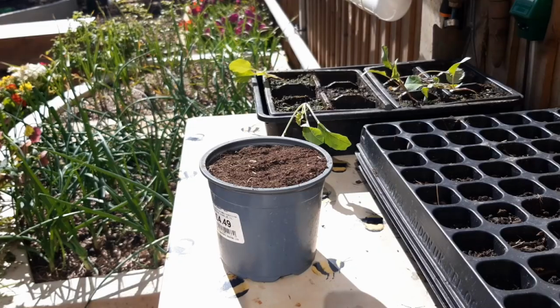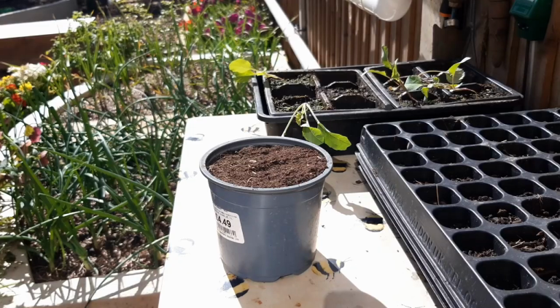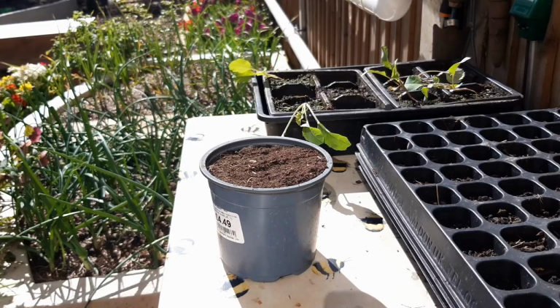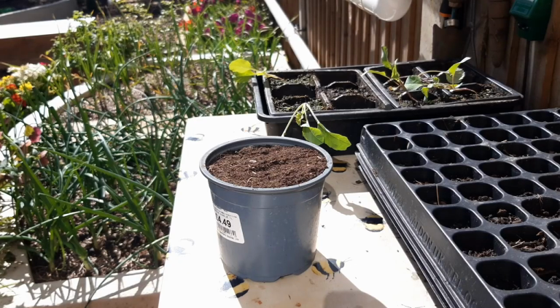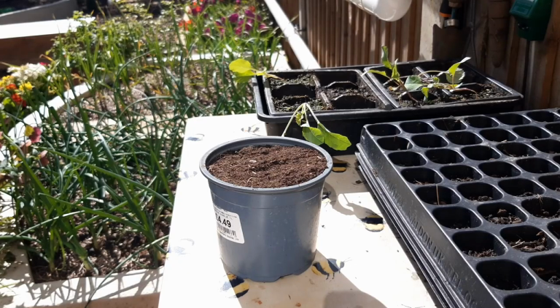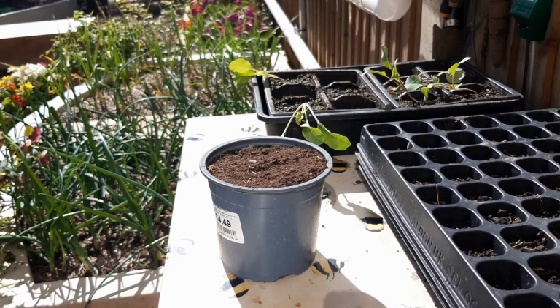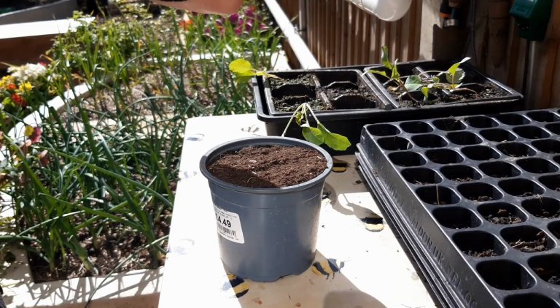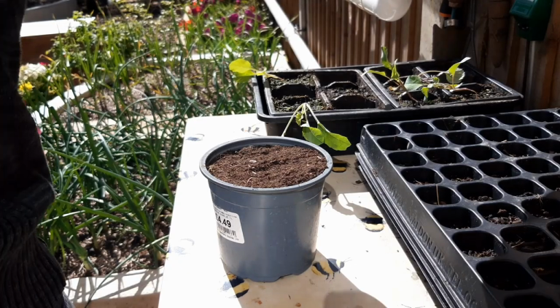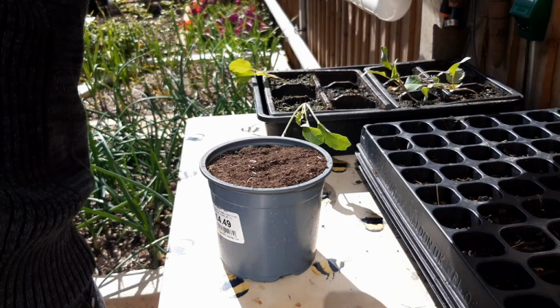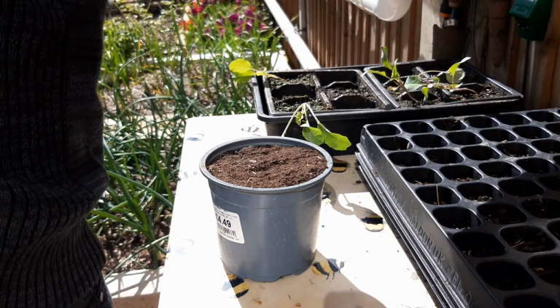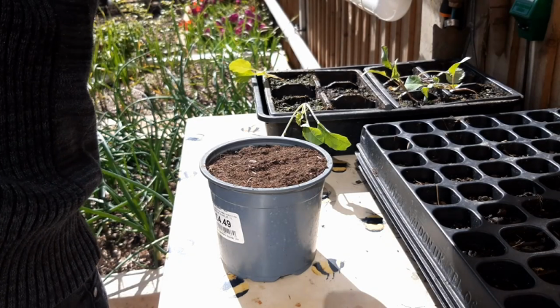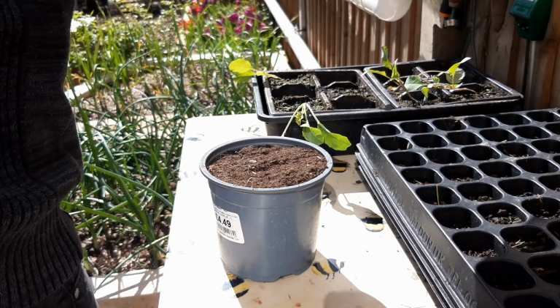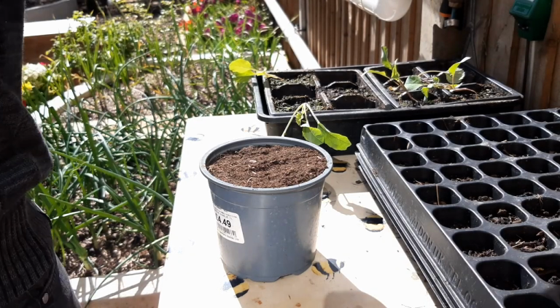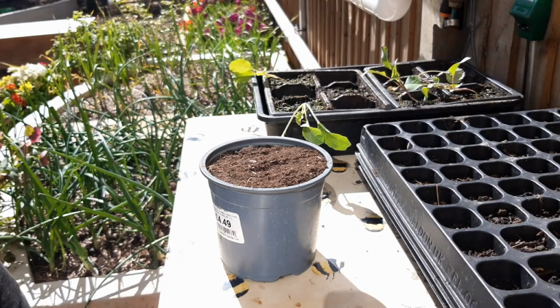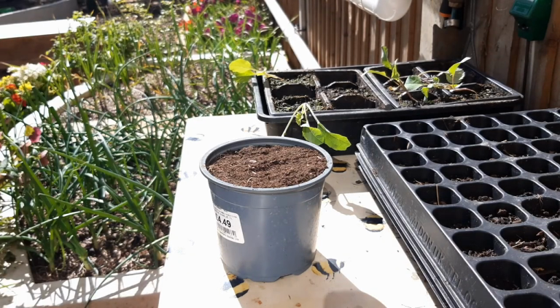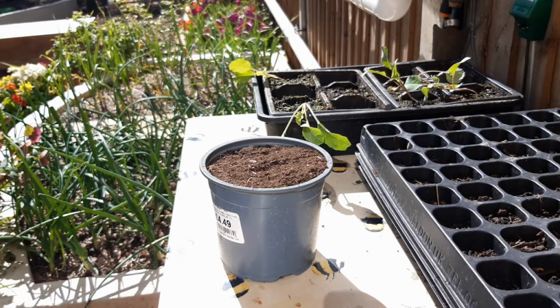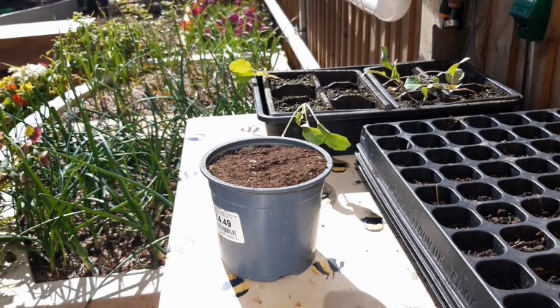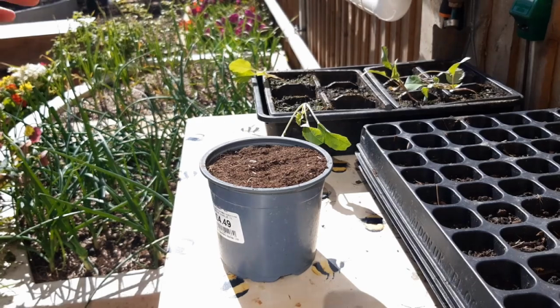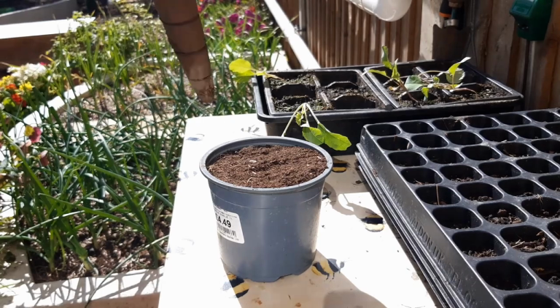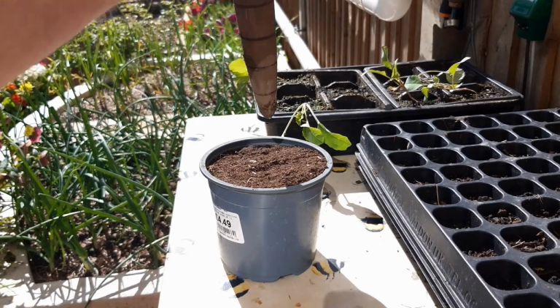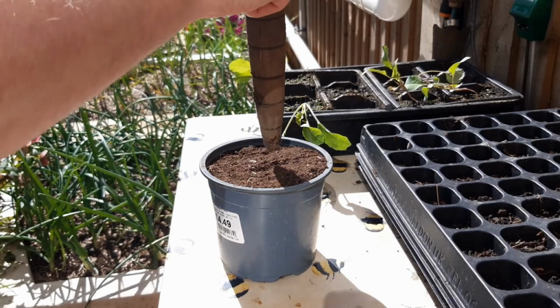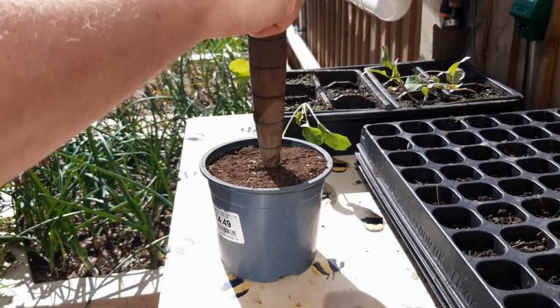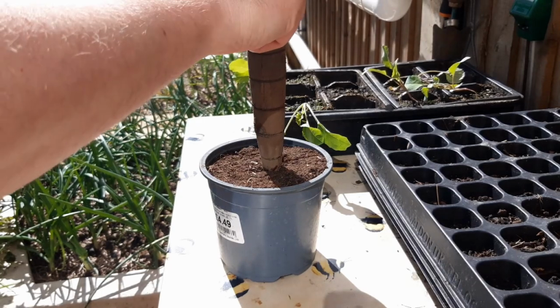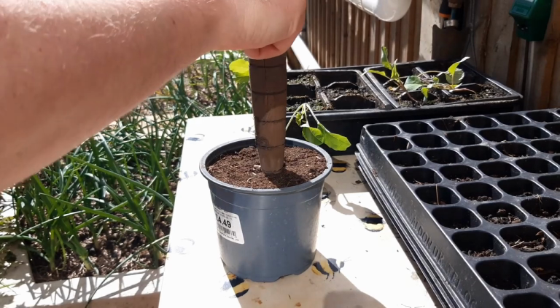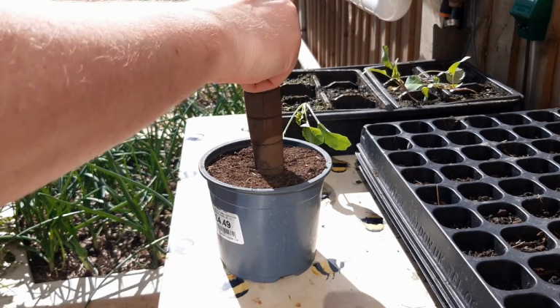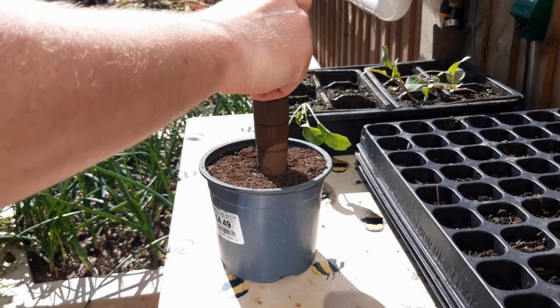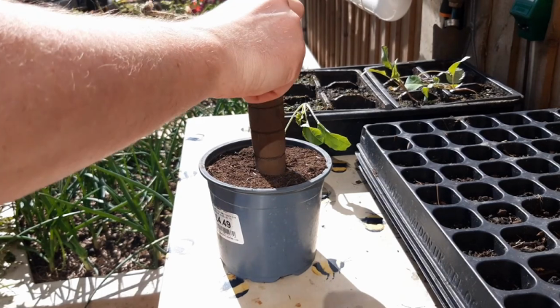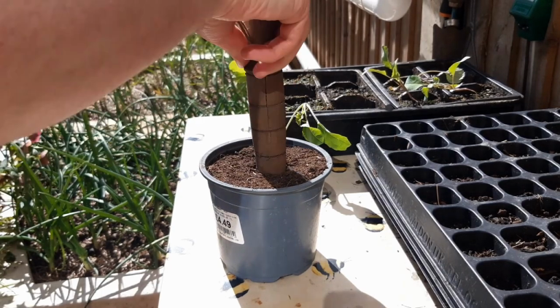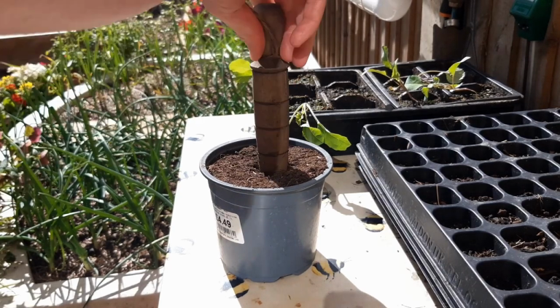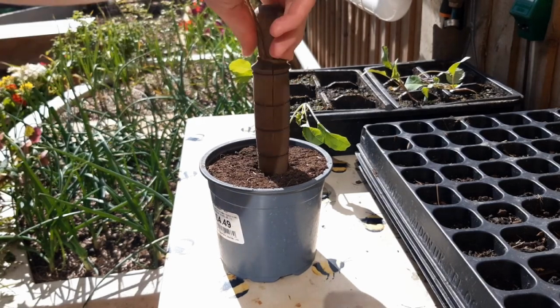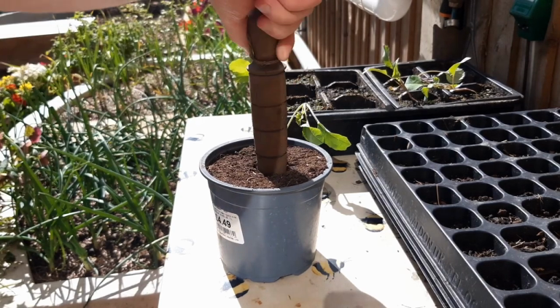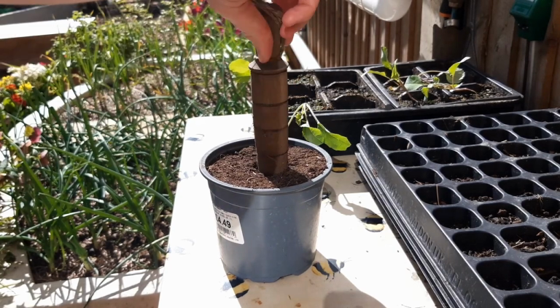Then using a stick, a dibber, or just your finger, make a hole in the top of the compost like so.